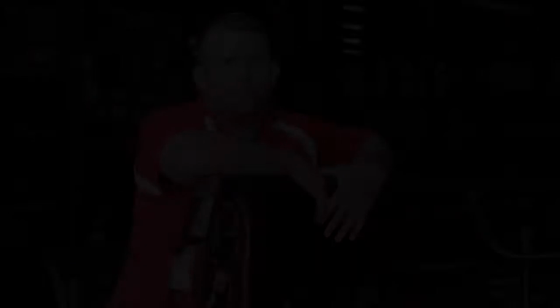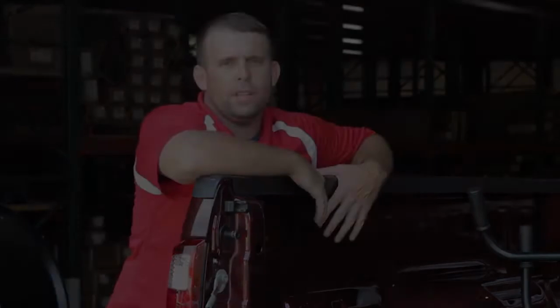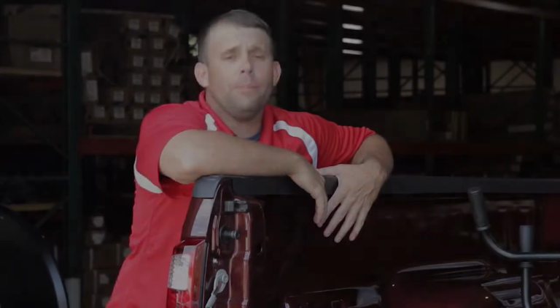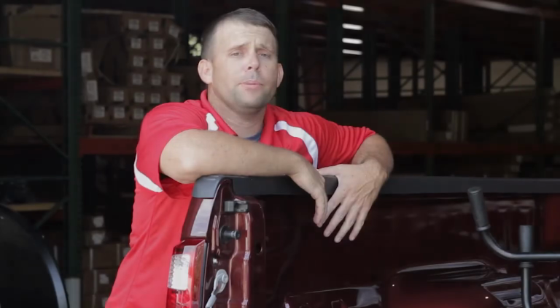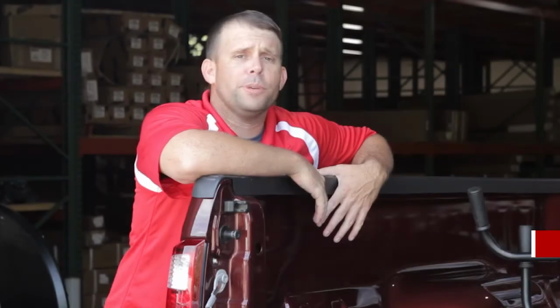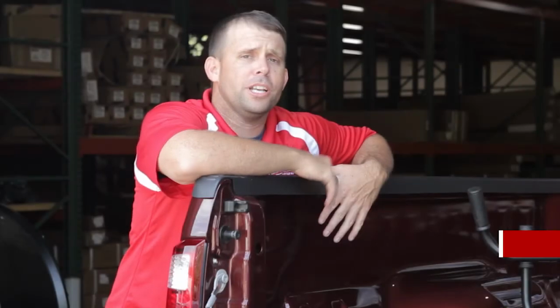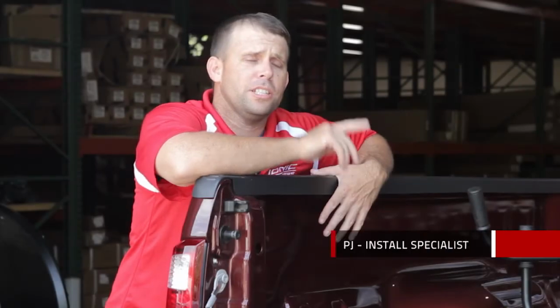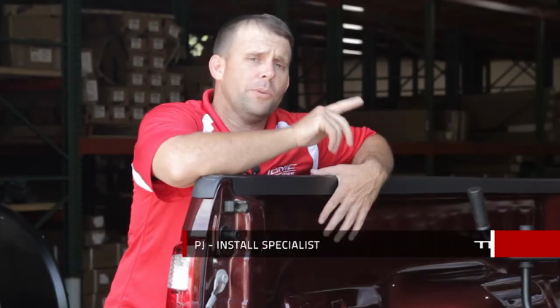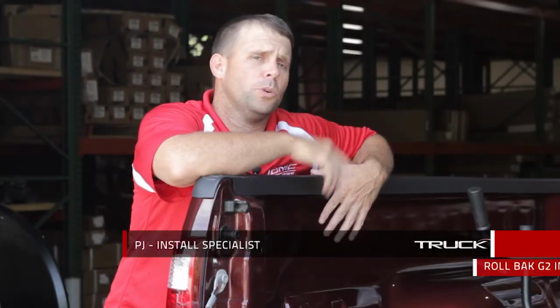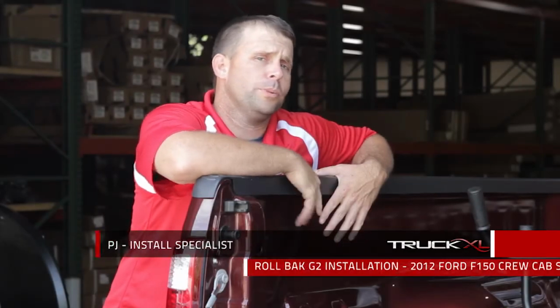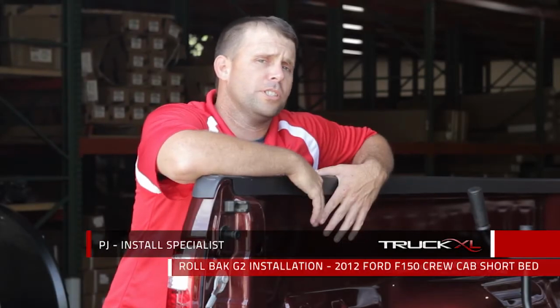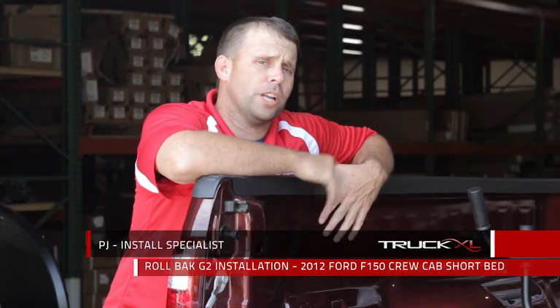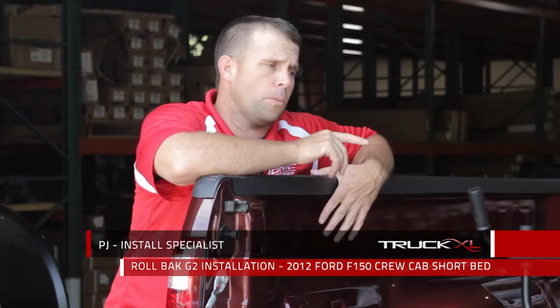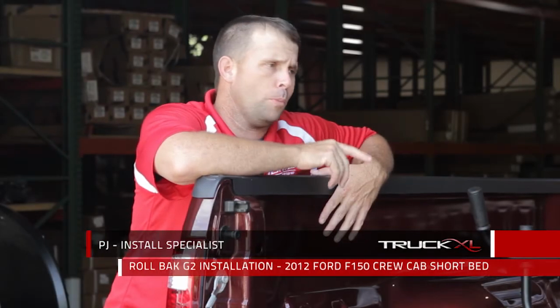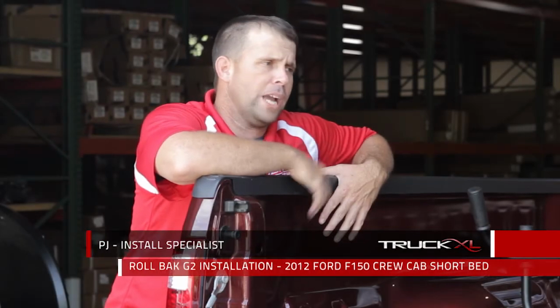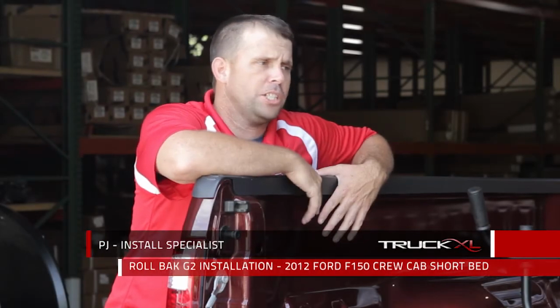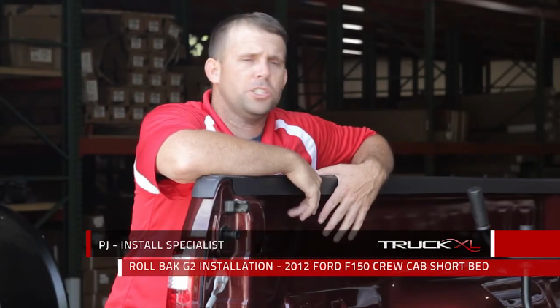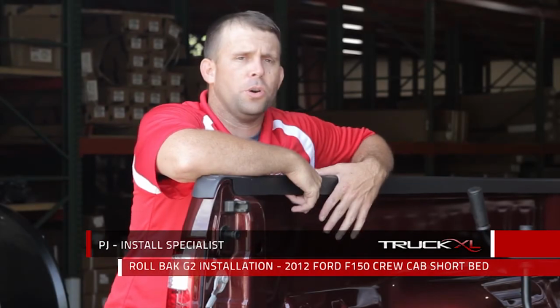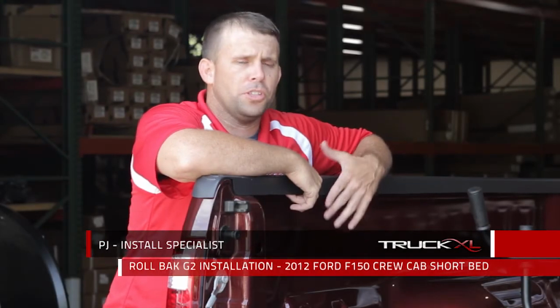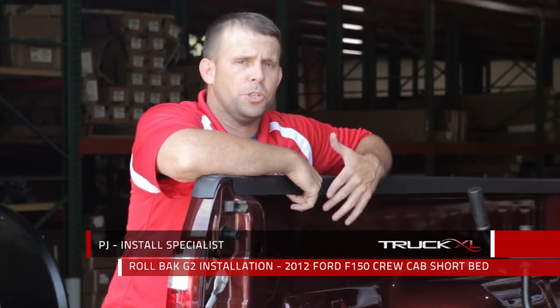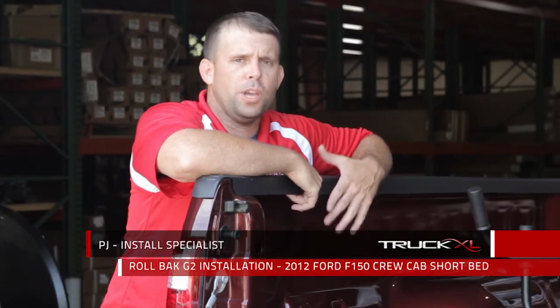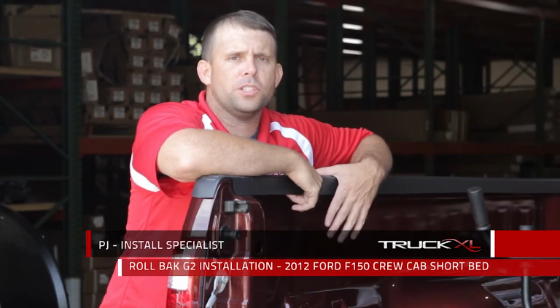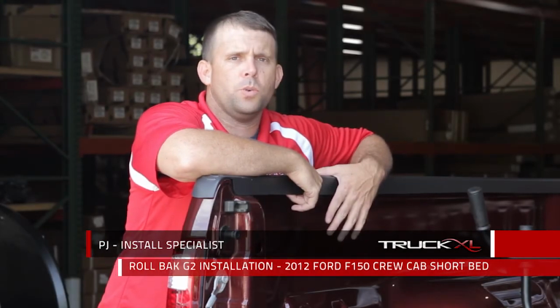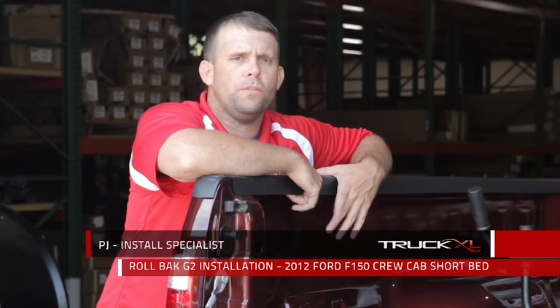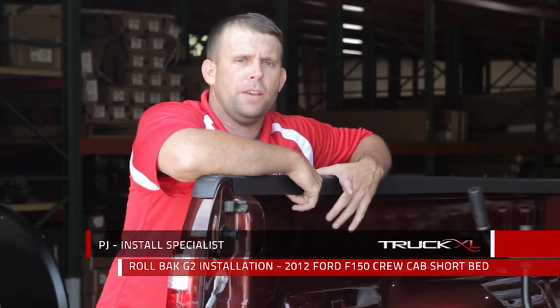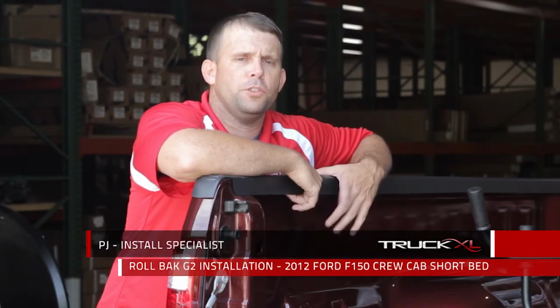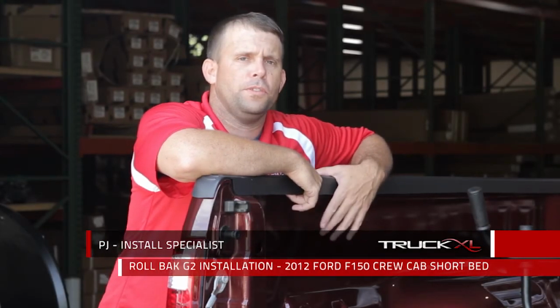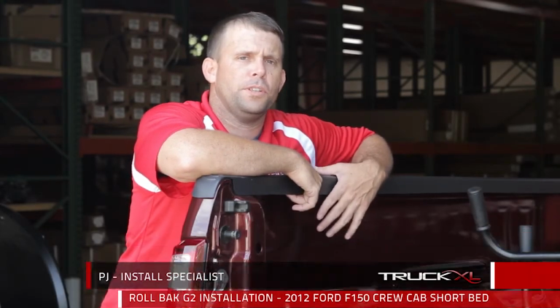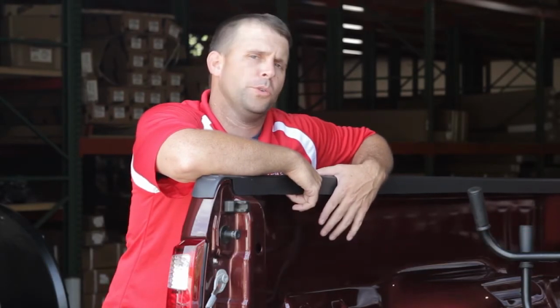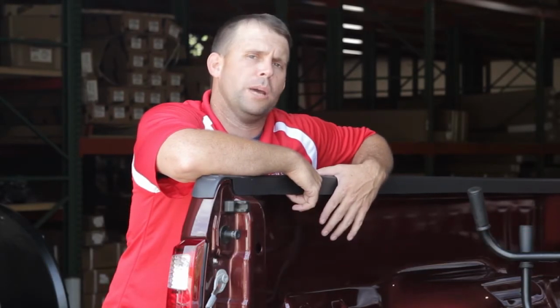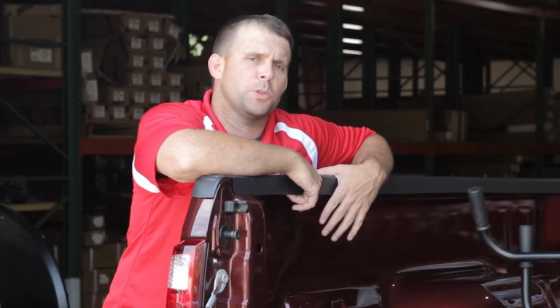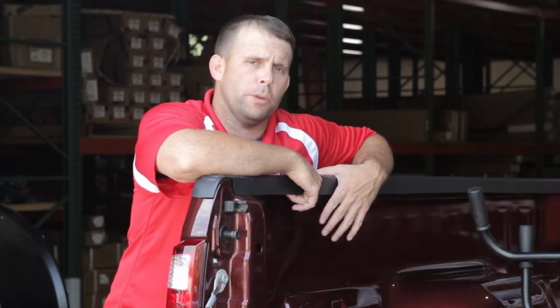Hi, my name is PJ, and today we're going to be installing a Rollback G2 on this 2012 F-250 Crew Cab Short Bed.